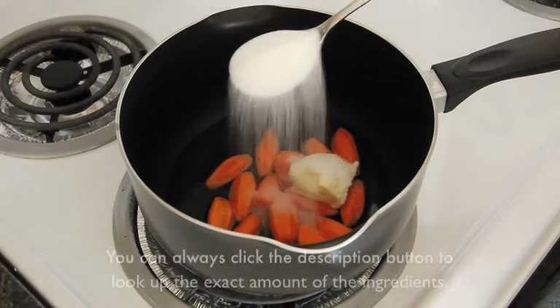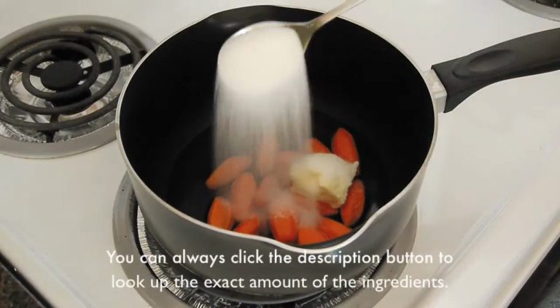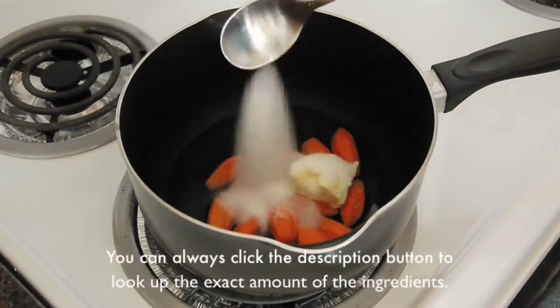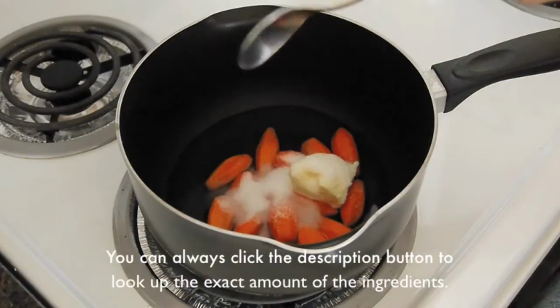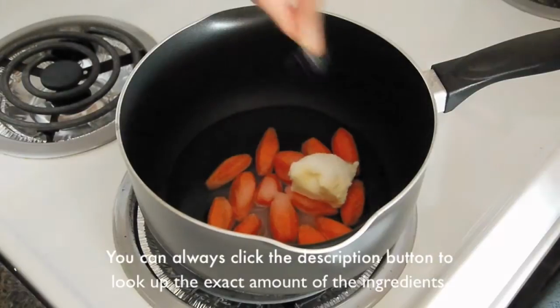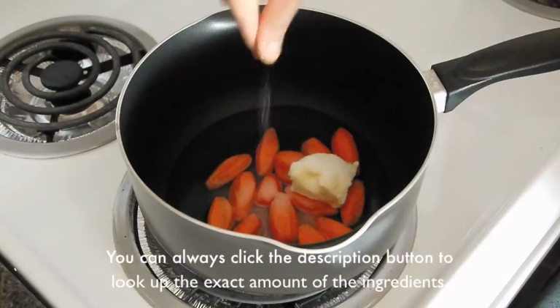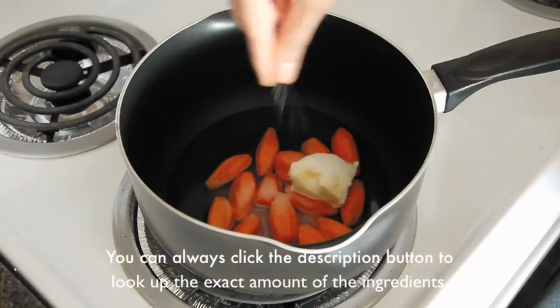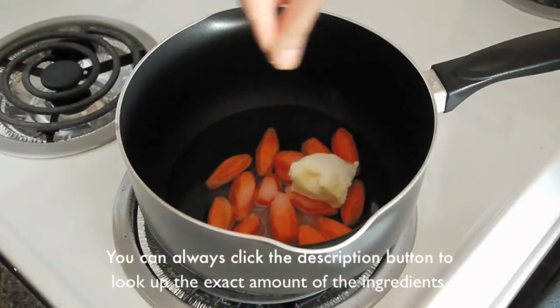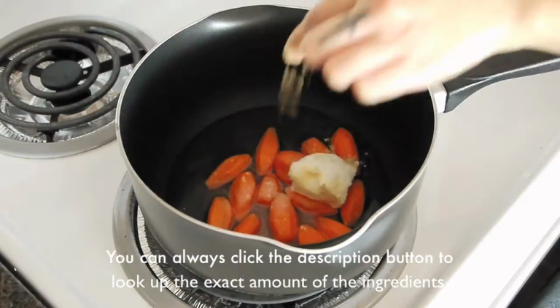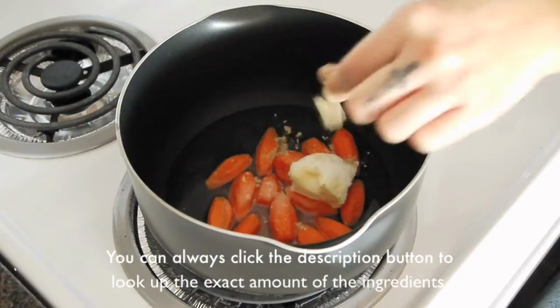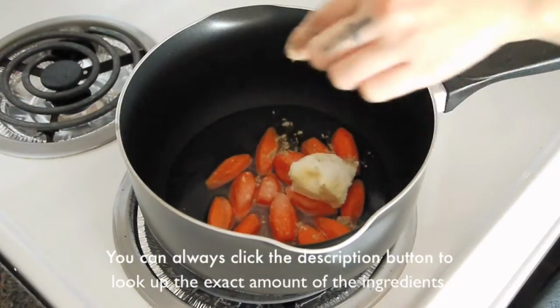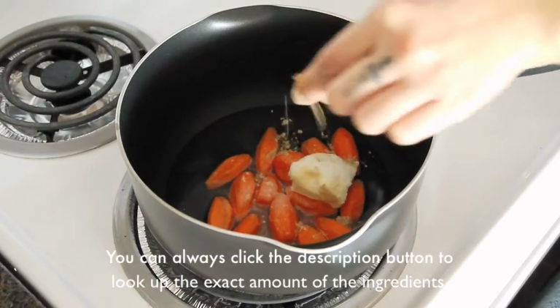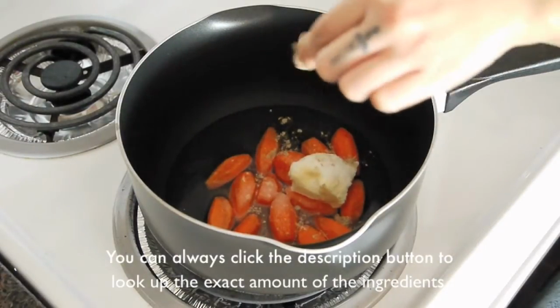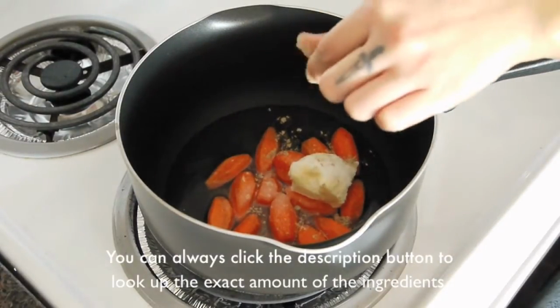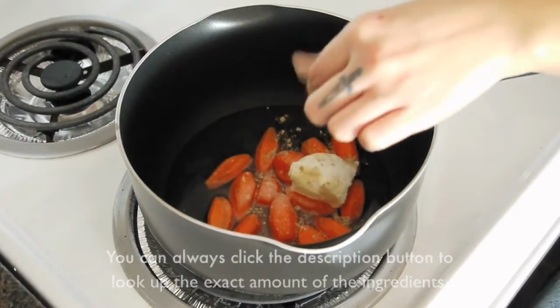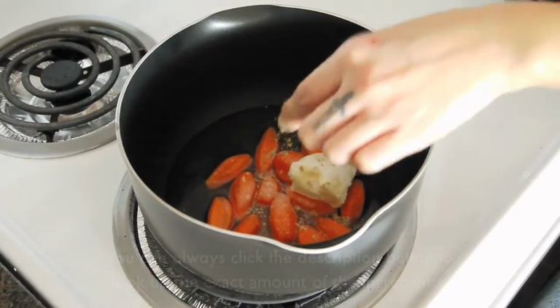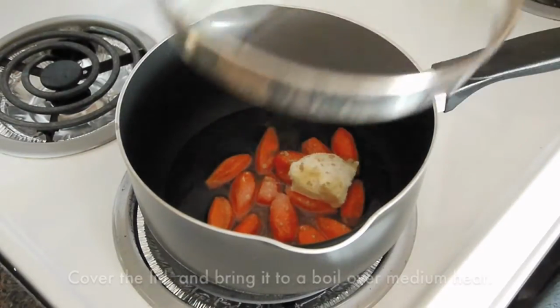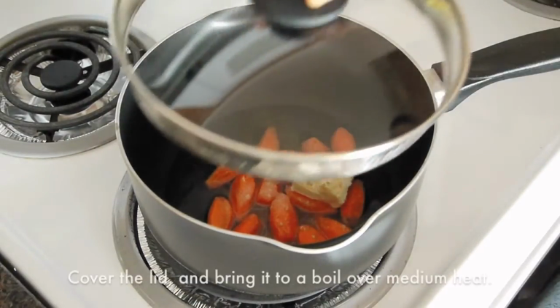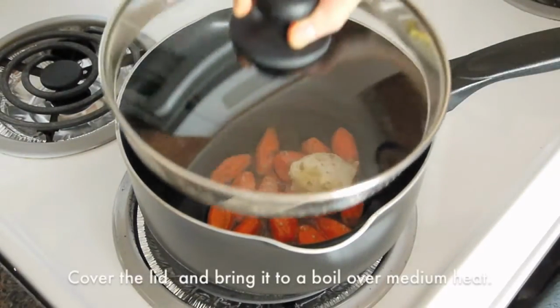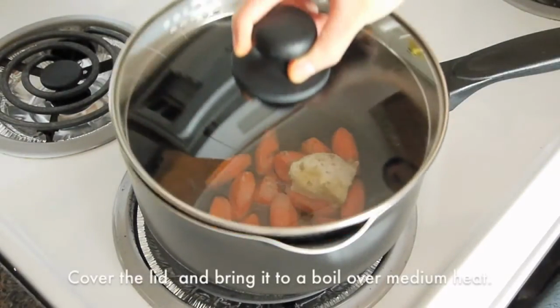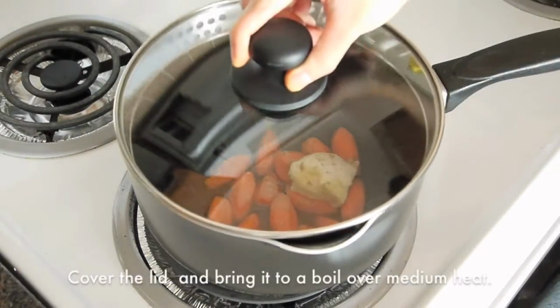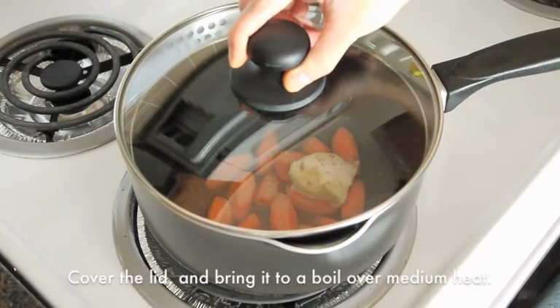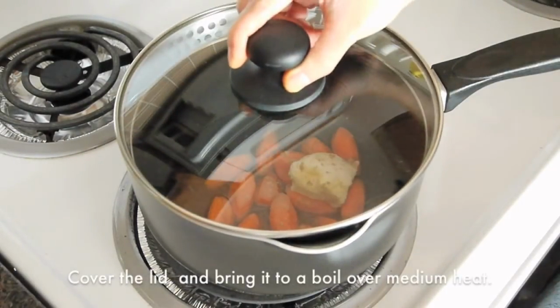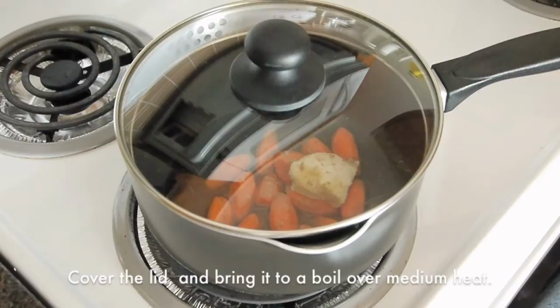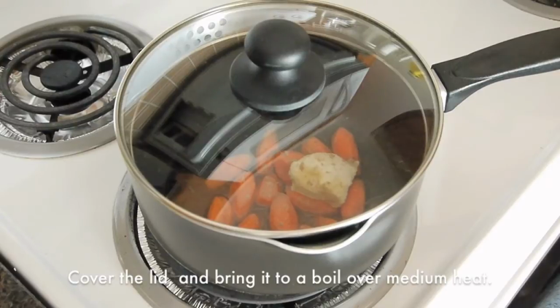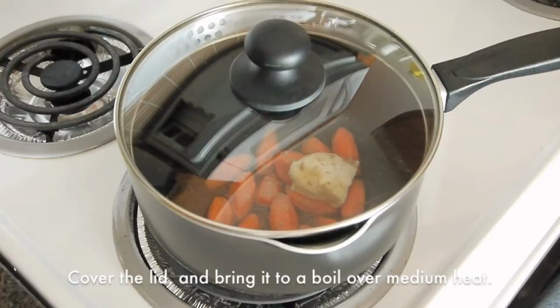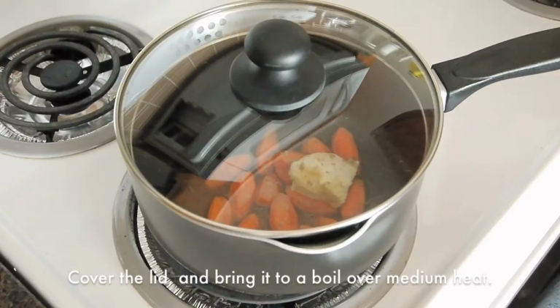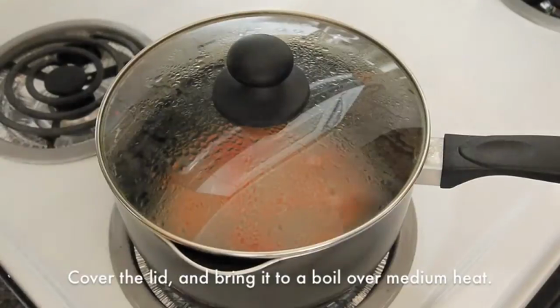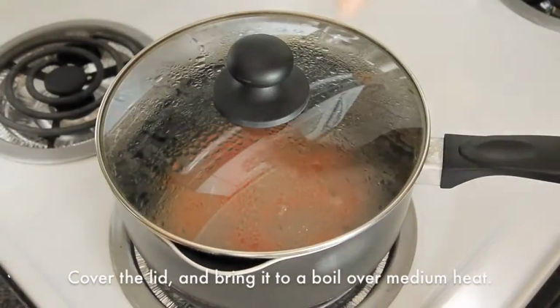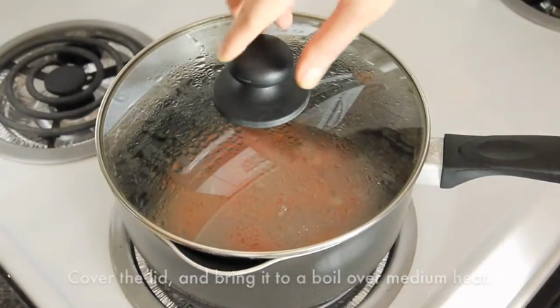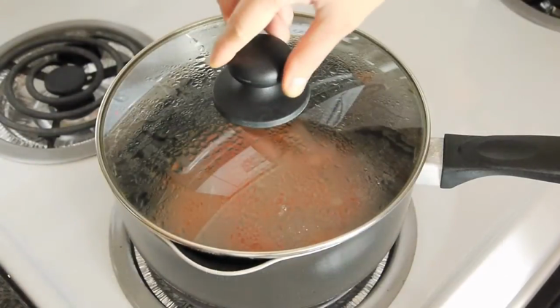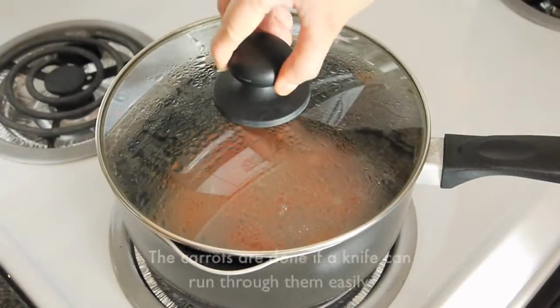You can always click the description button below to check out the amount of the ingredients. Cover the lid and bring it to a boil over medium heat.